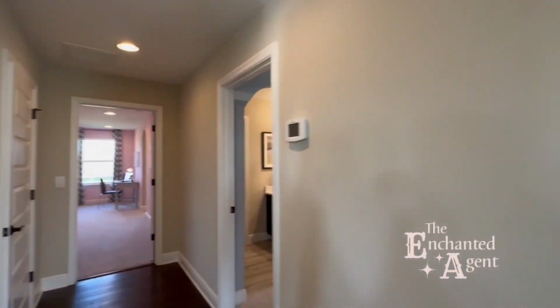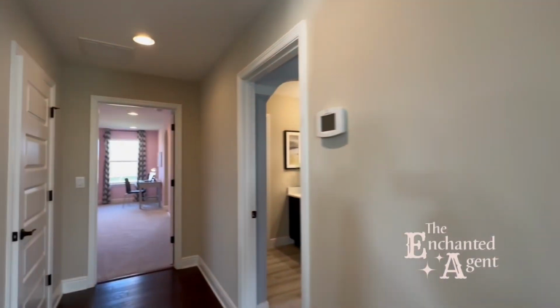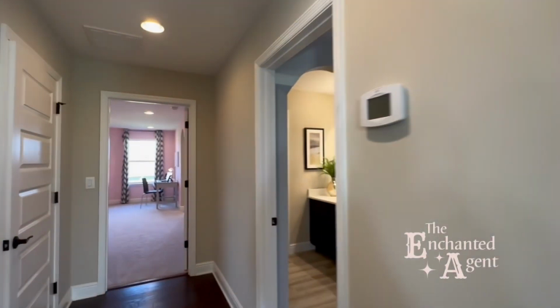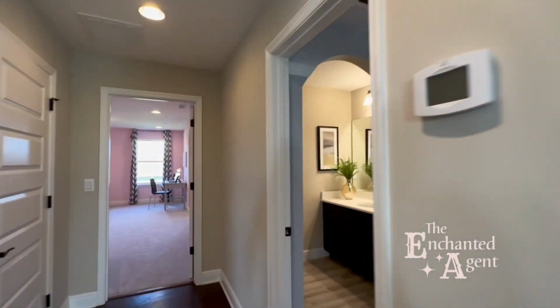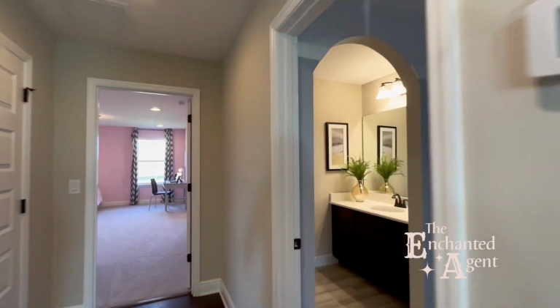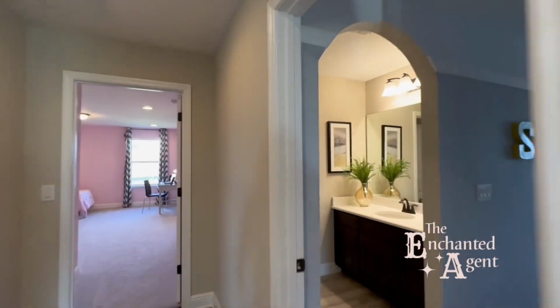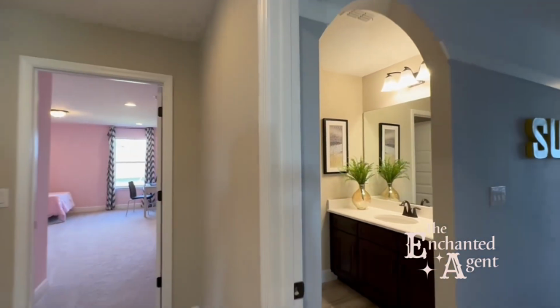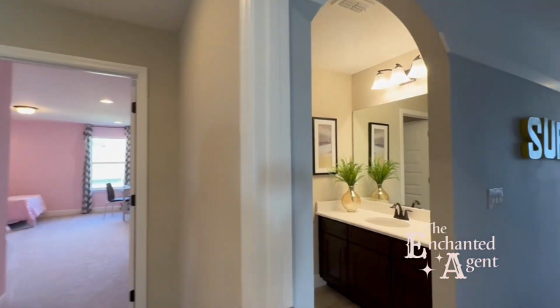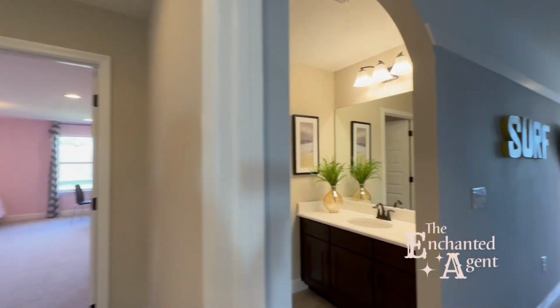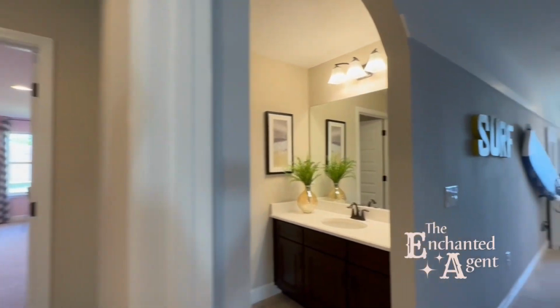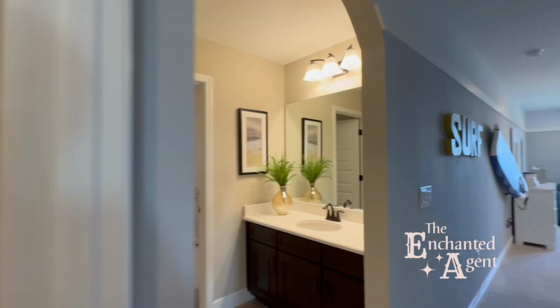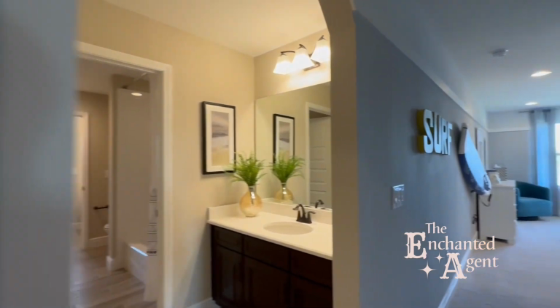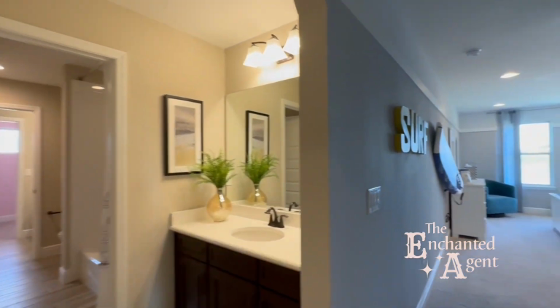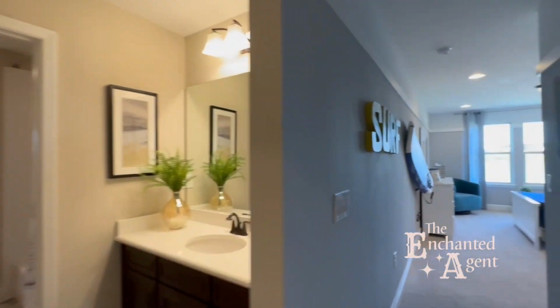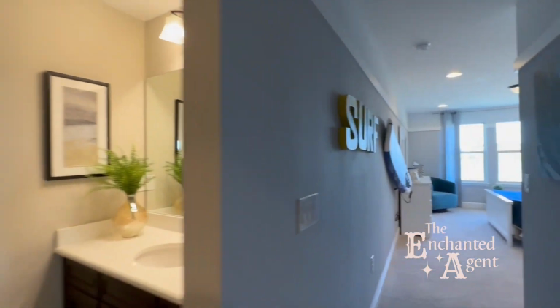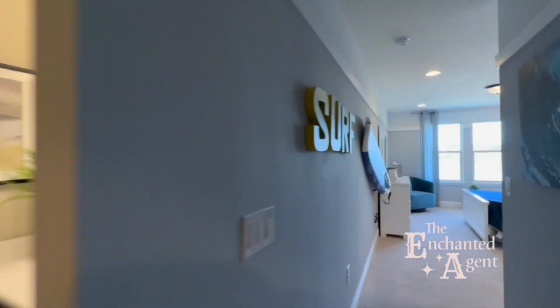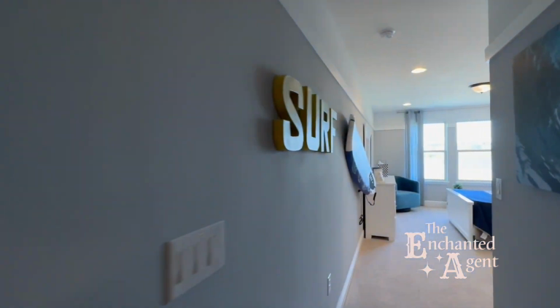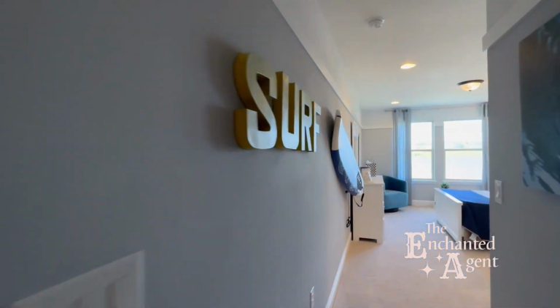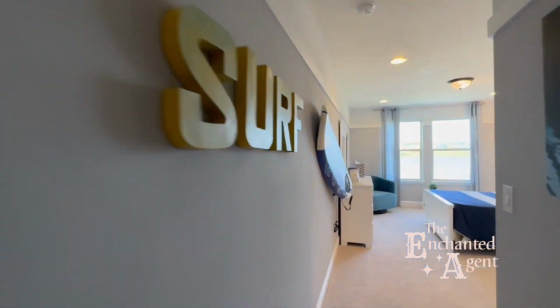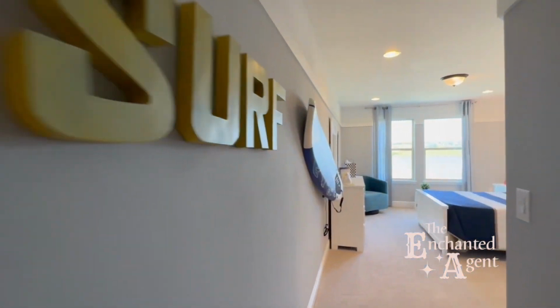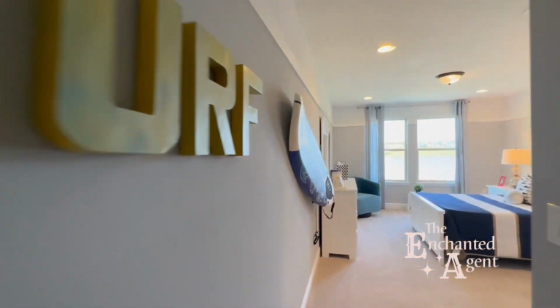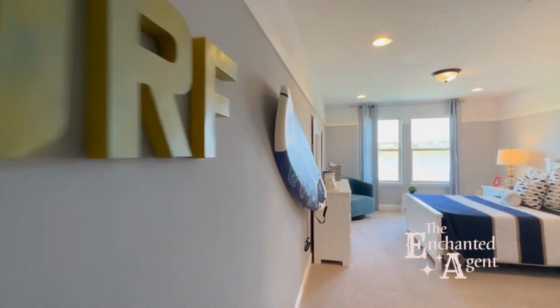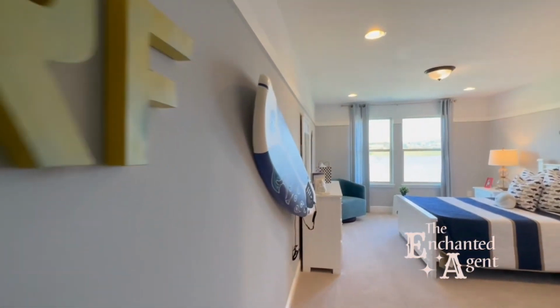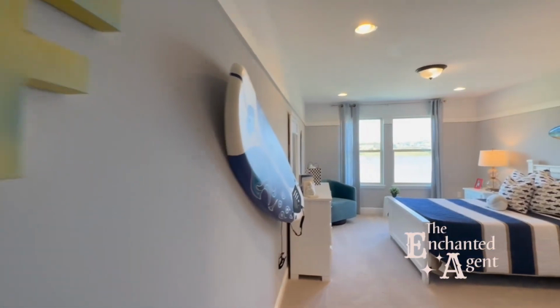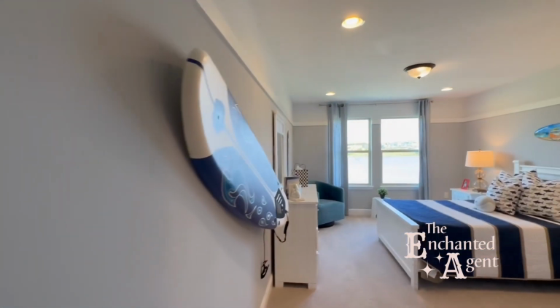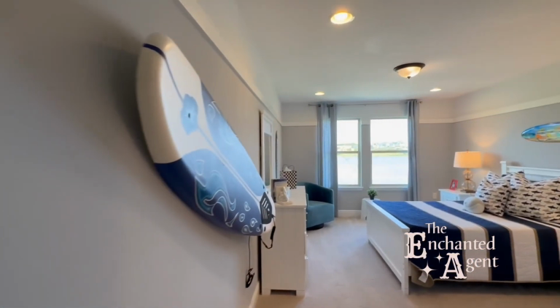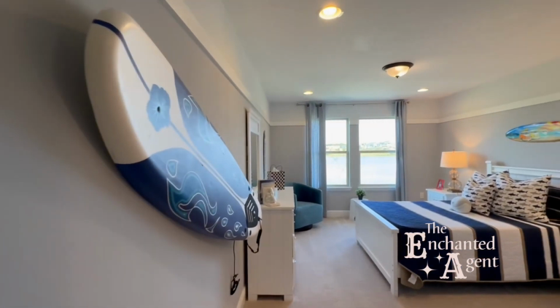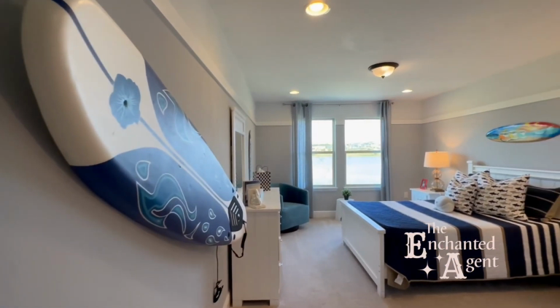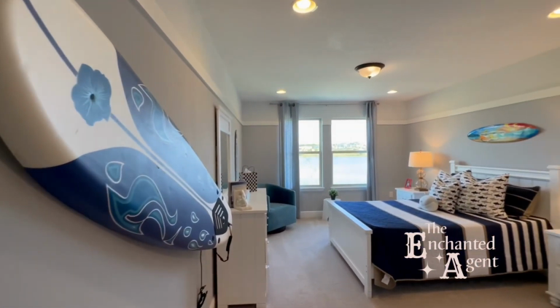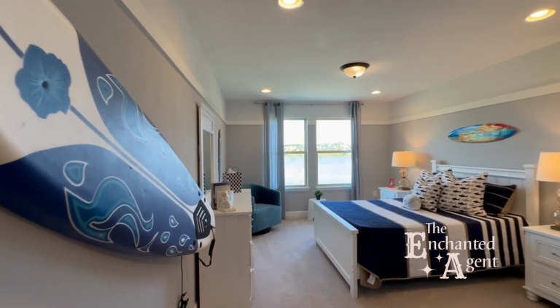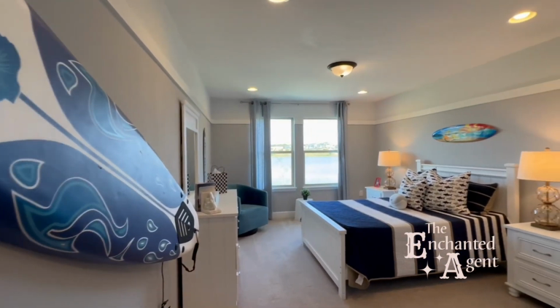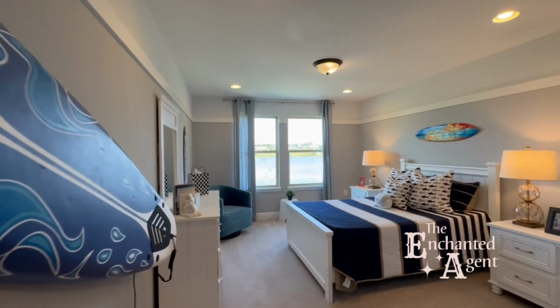Remember when I talked about how big these bedrooms were? You guys, this is not a primary bedroom. This is a secondary bedroom and it is absolutely massive.